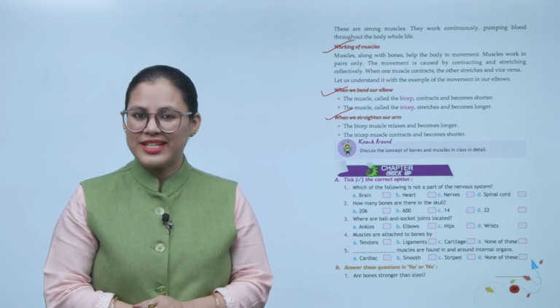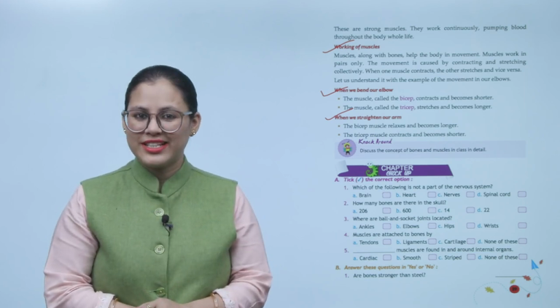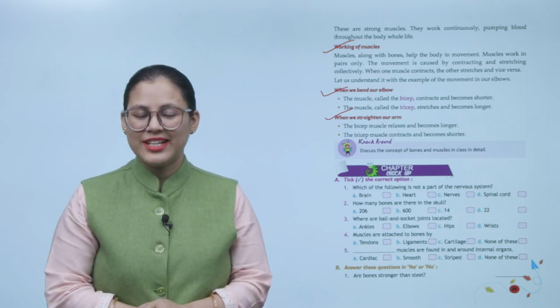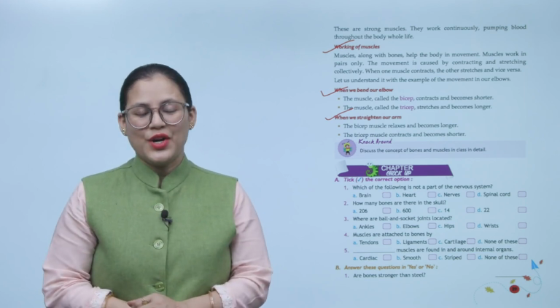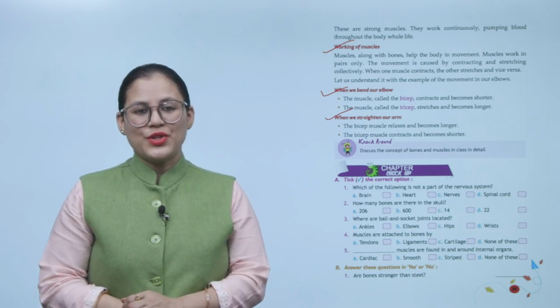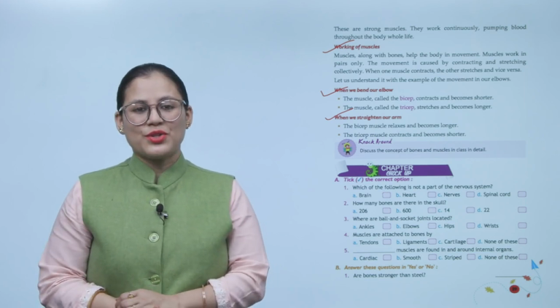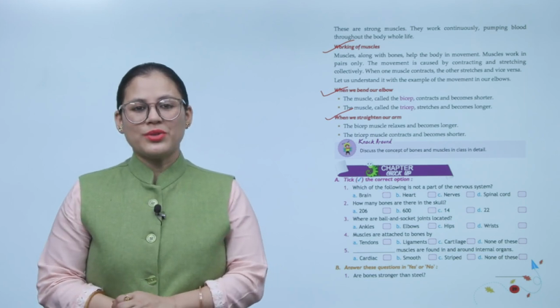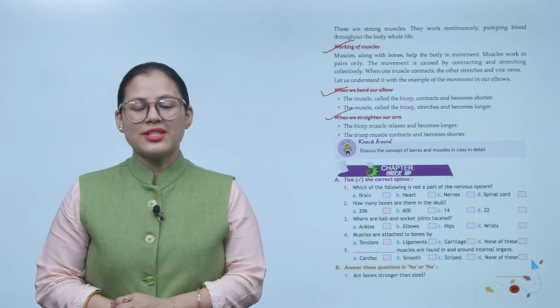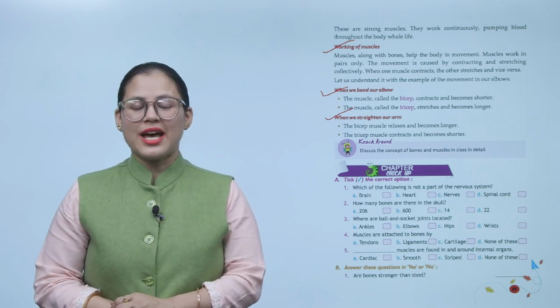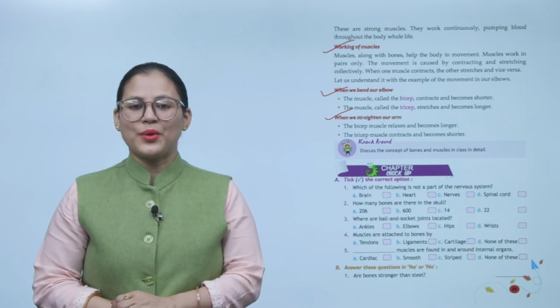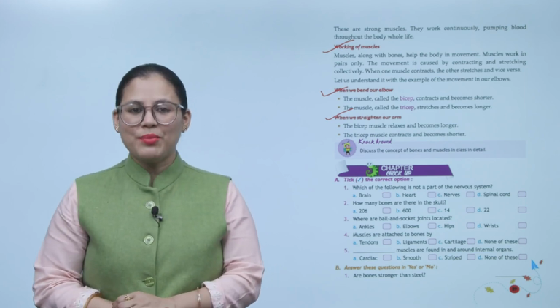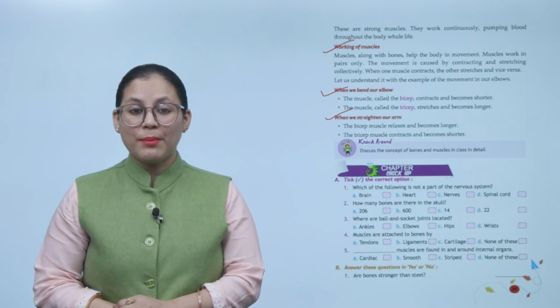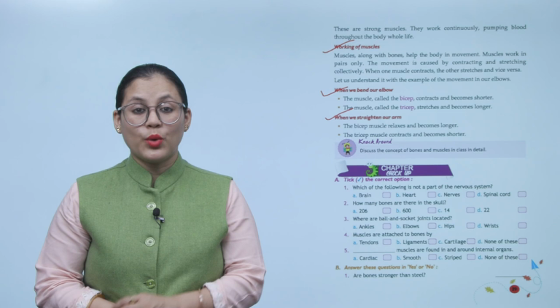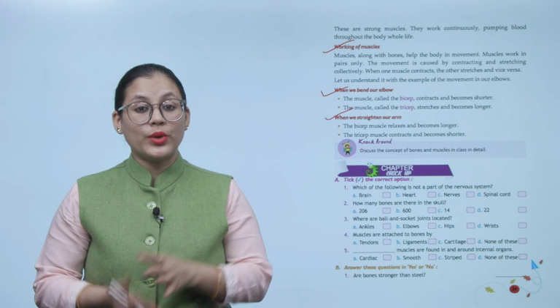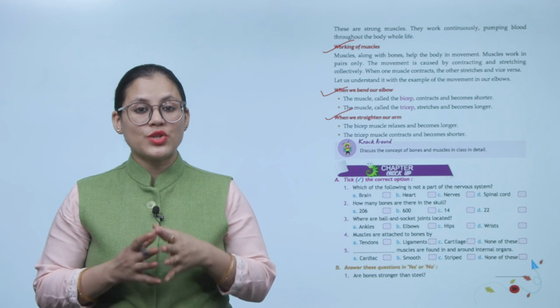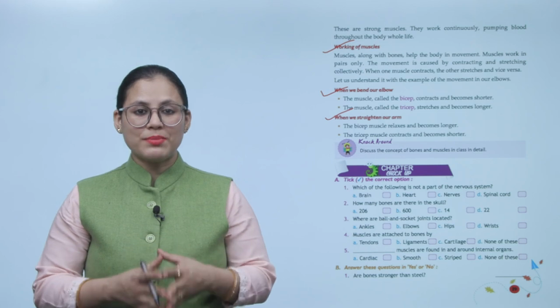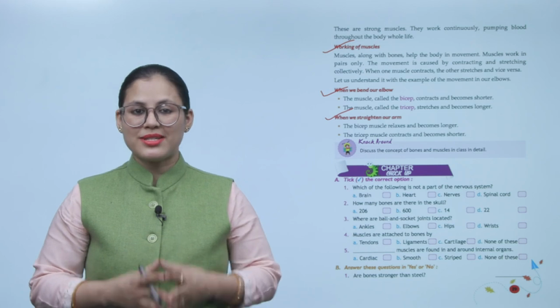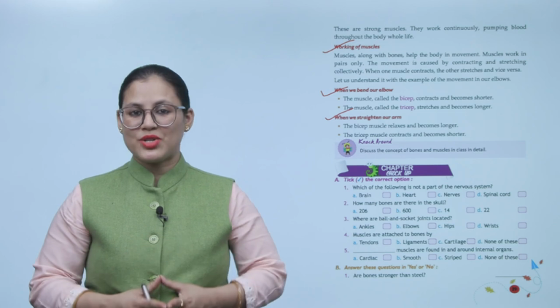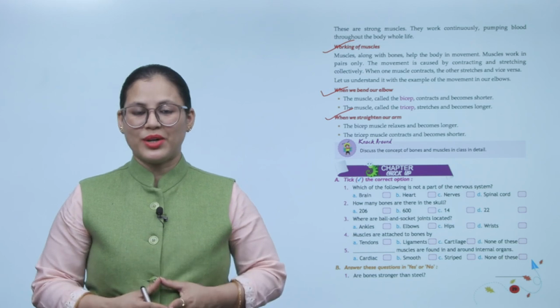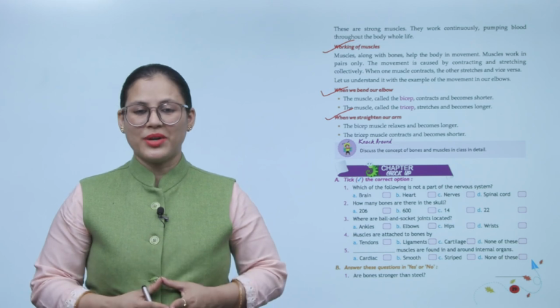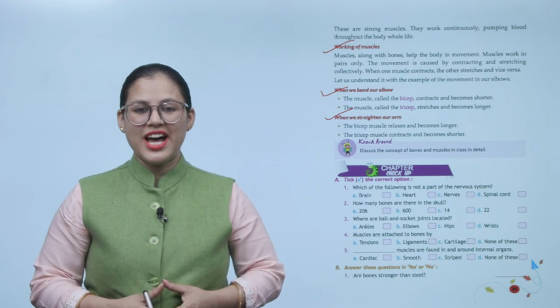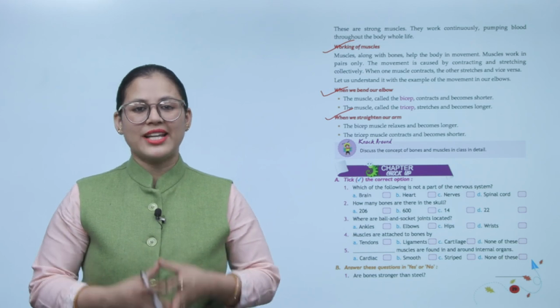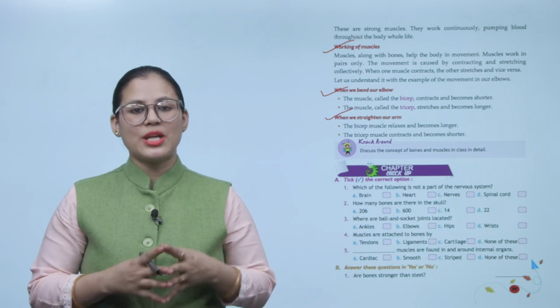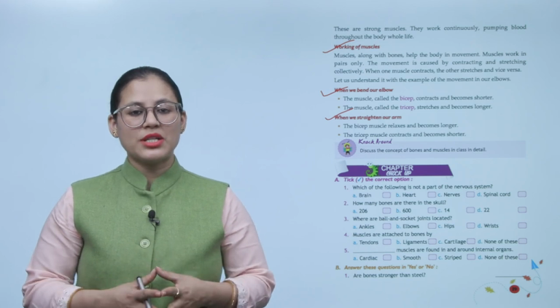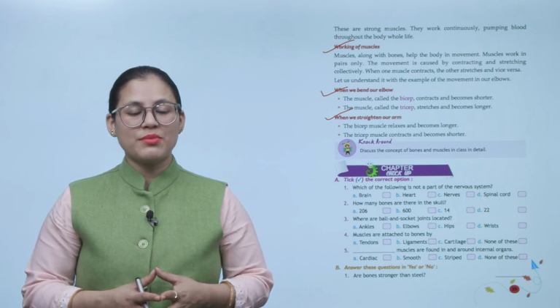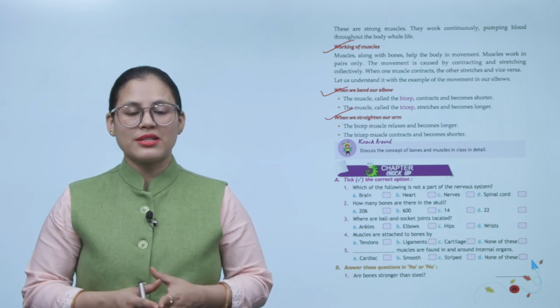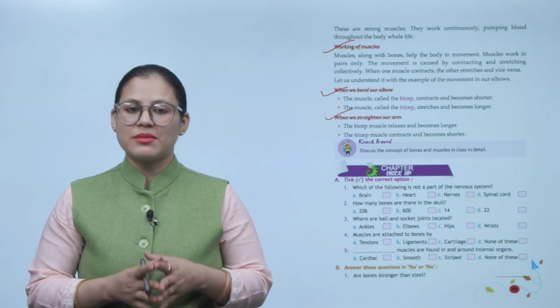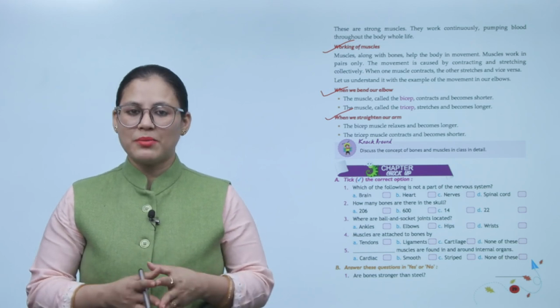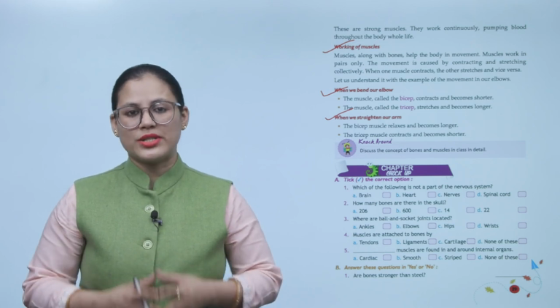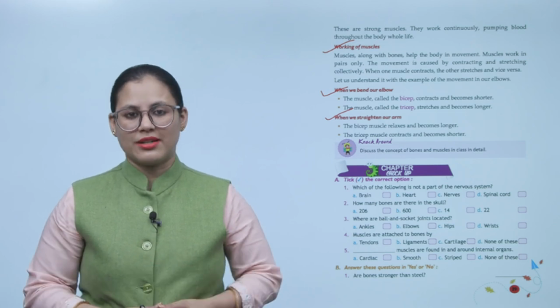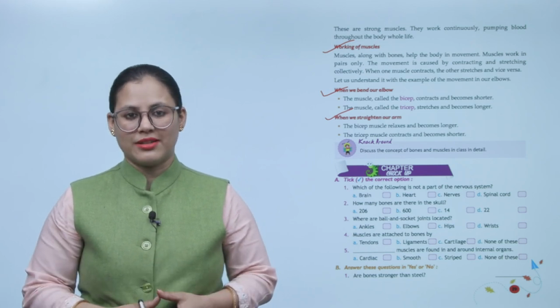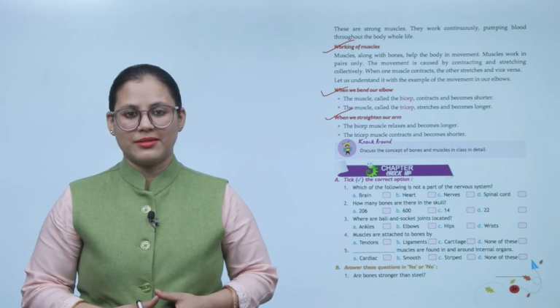So students, I hope you understood this chapter. Now practice the chapter on your own.